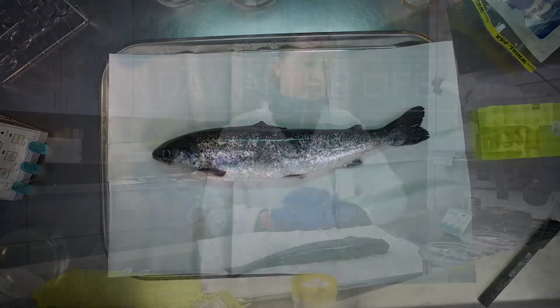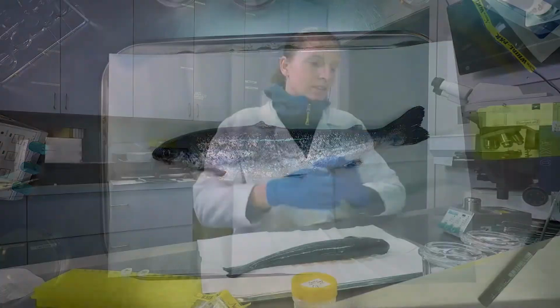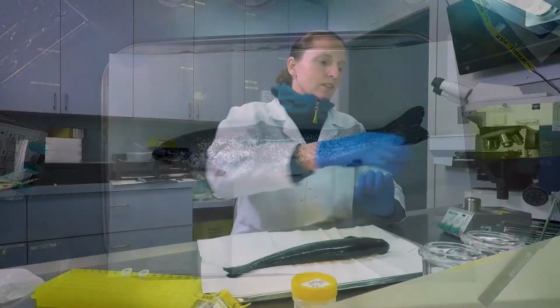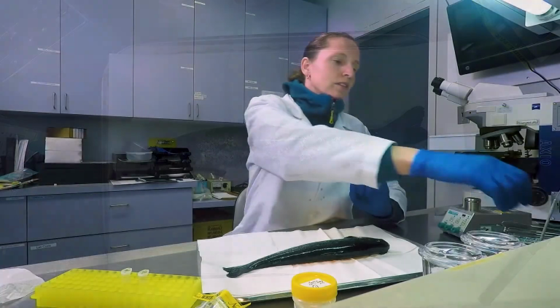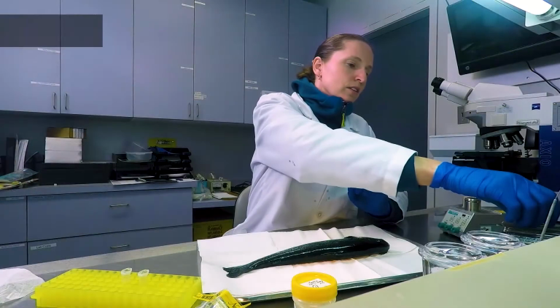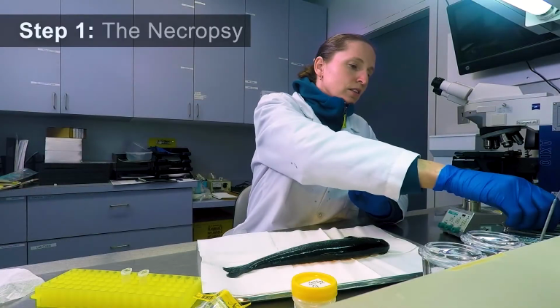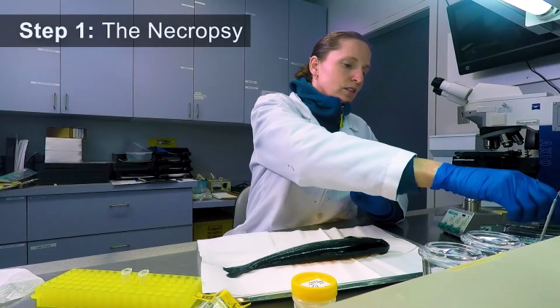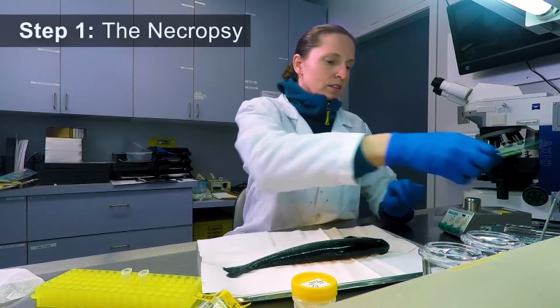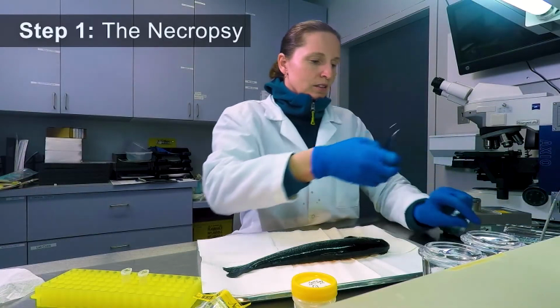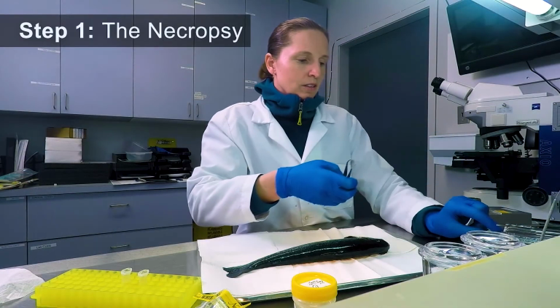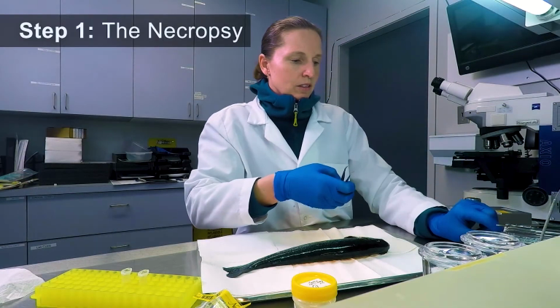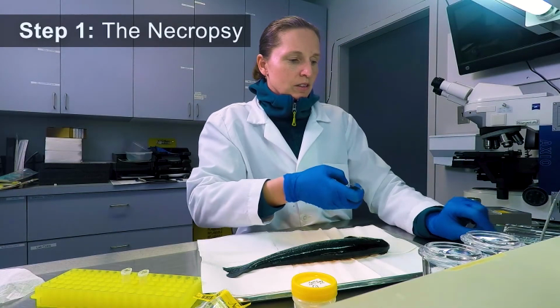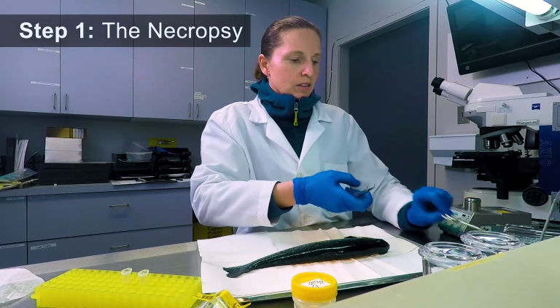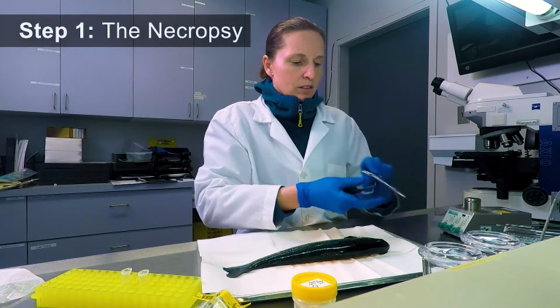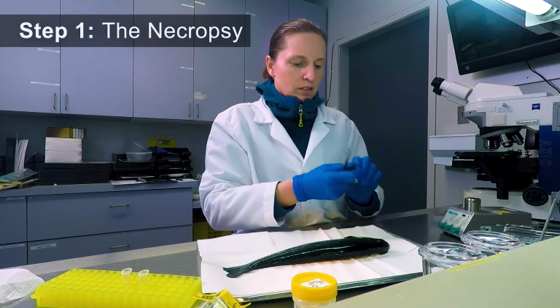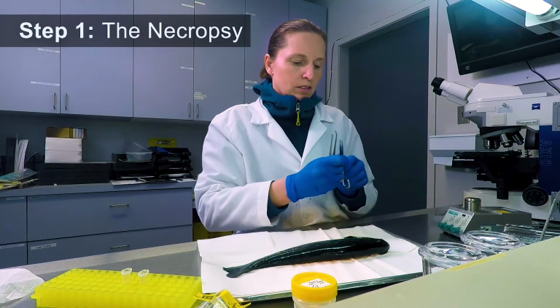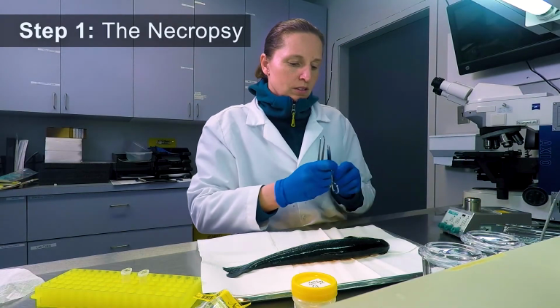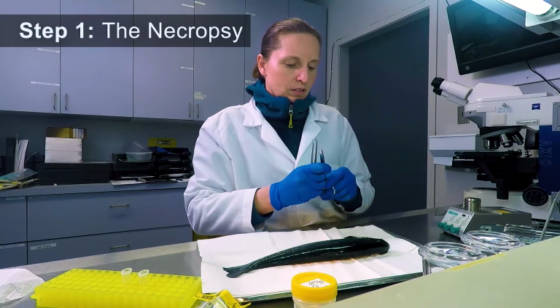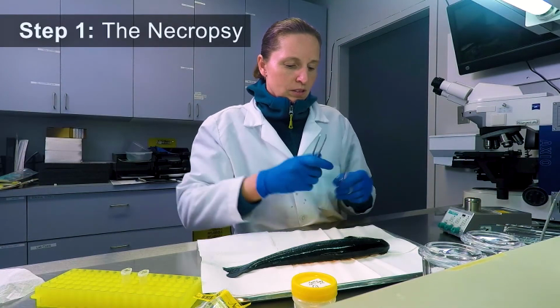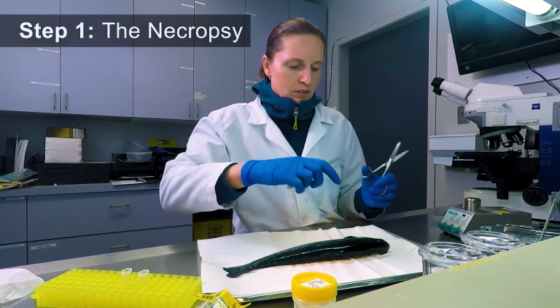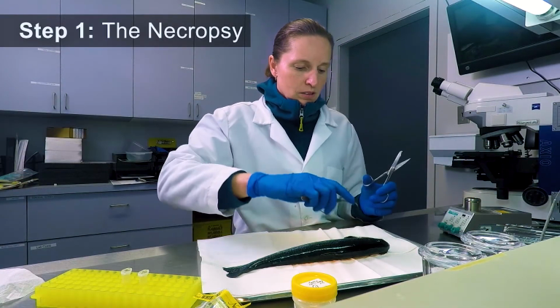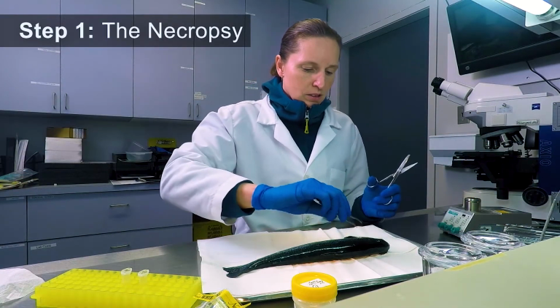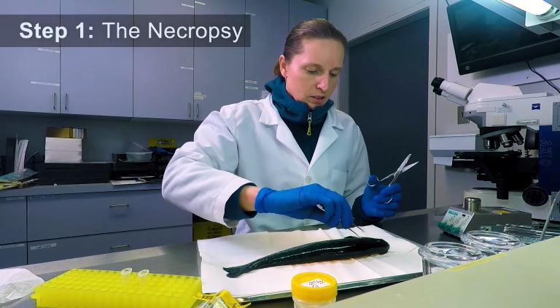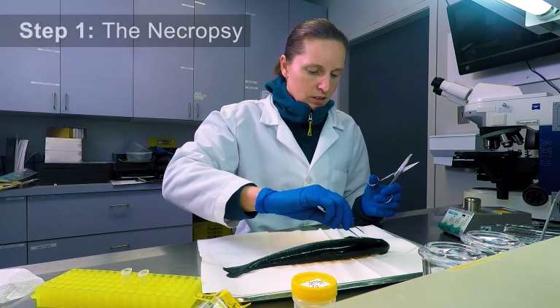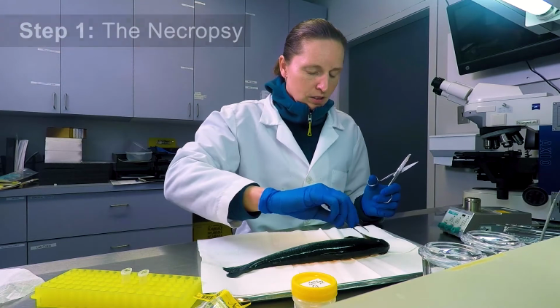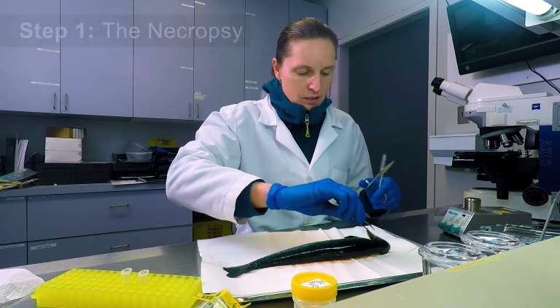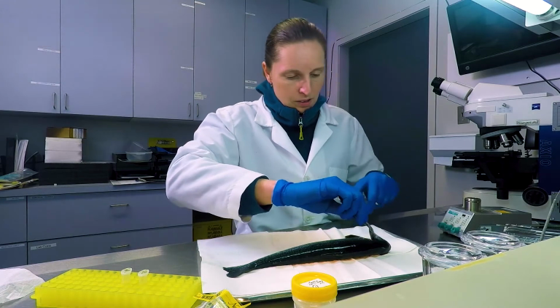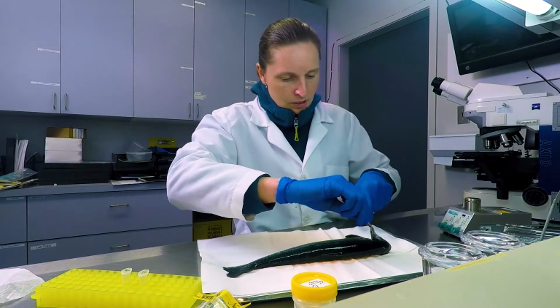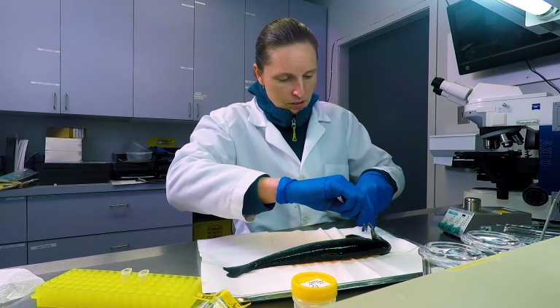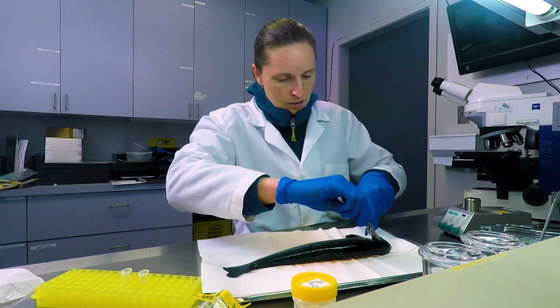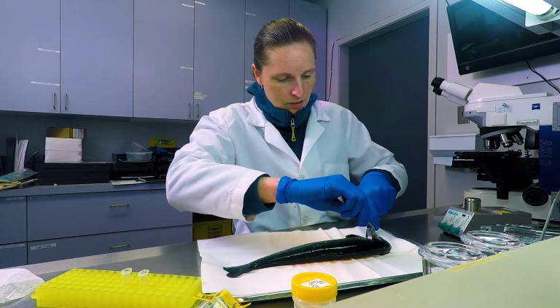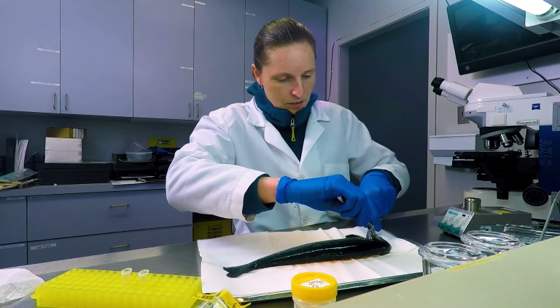In the necropsy lab, samples are being taken from a fish to be tested for pathogens and viruses of concern.